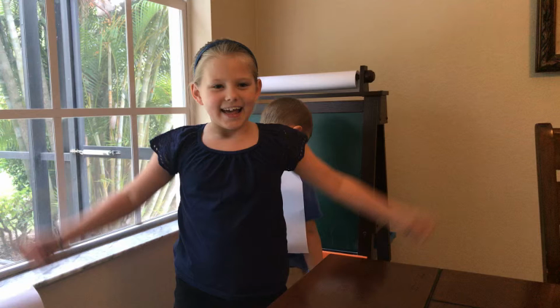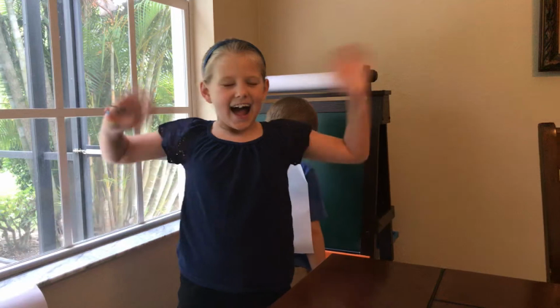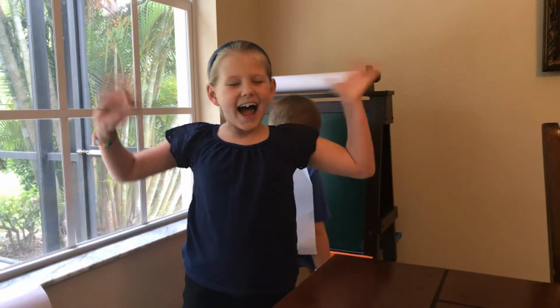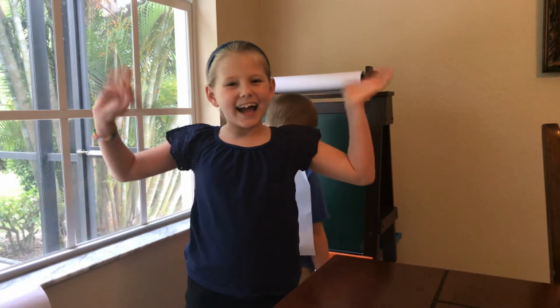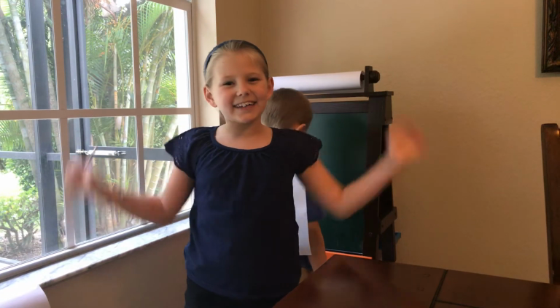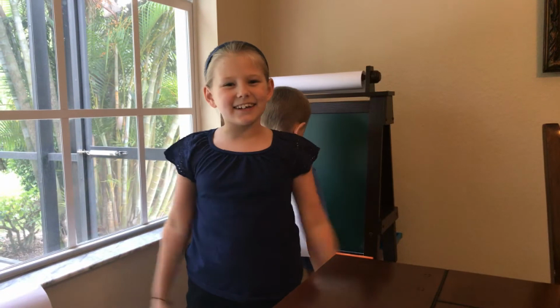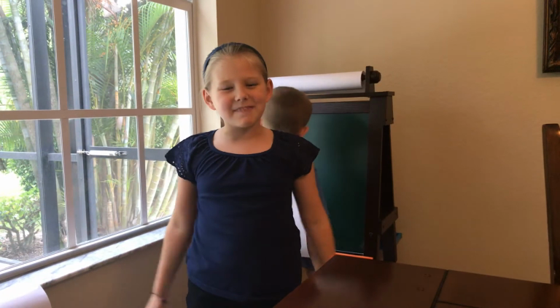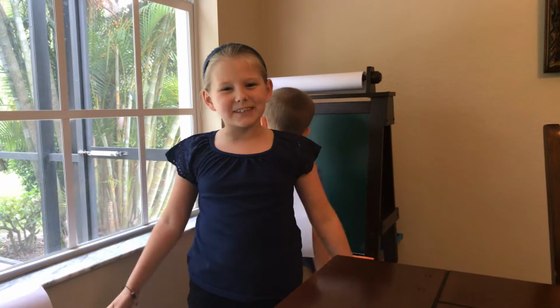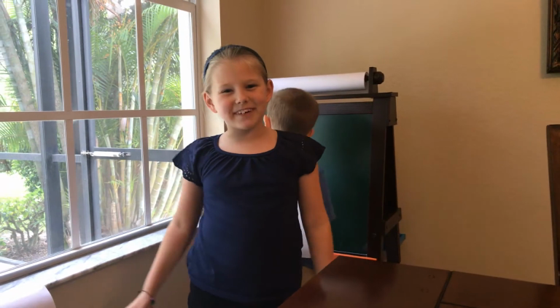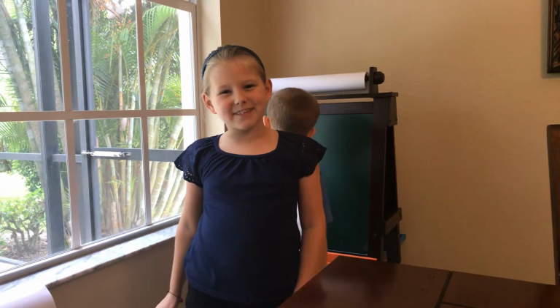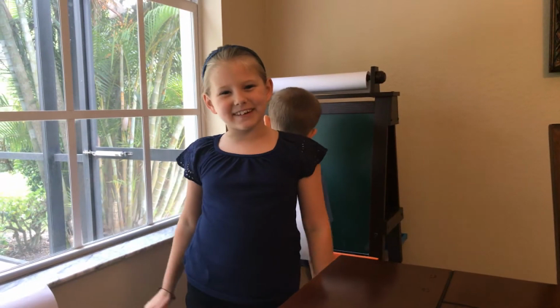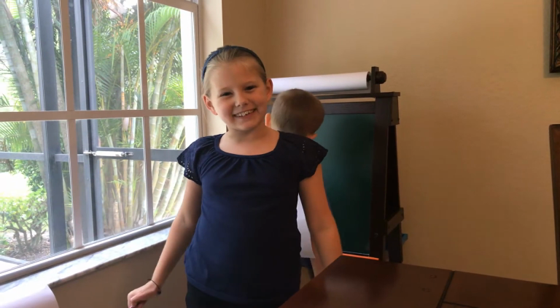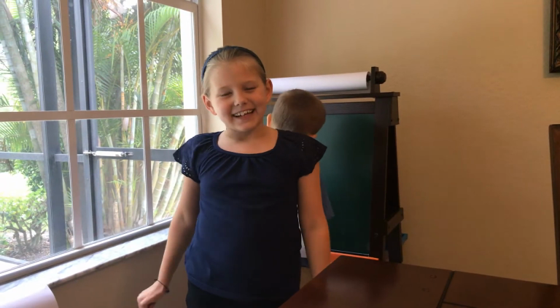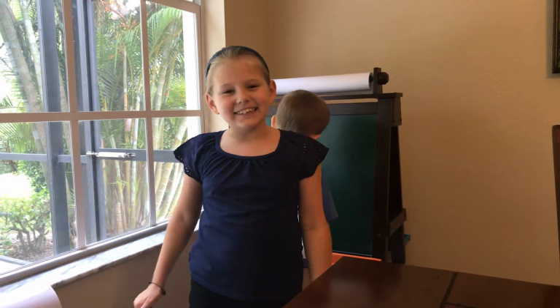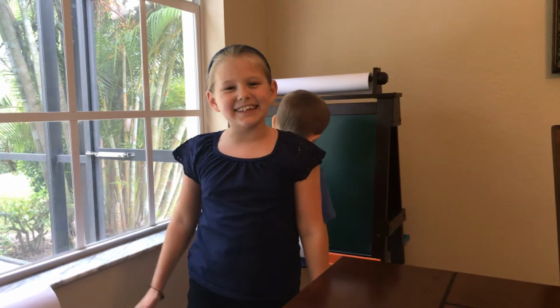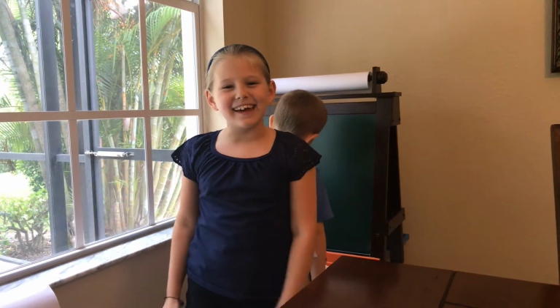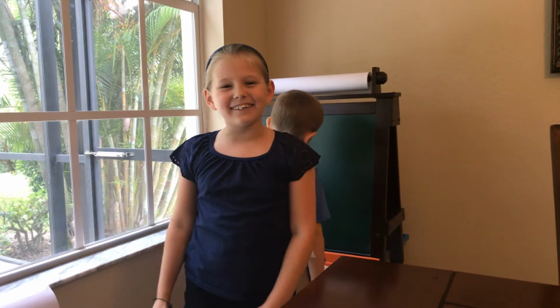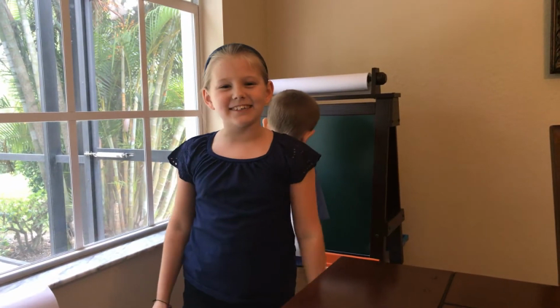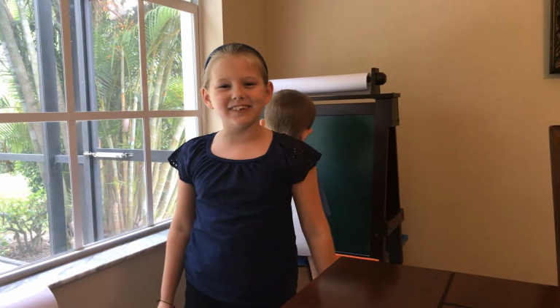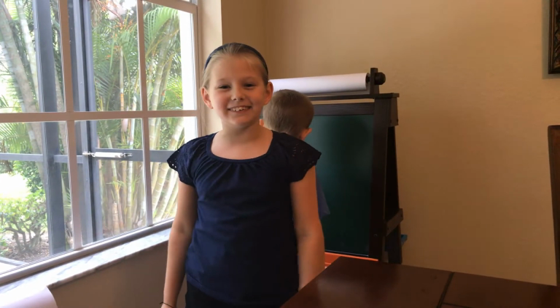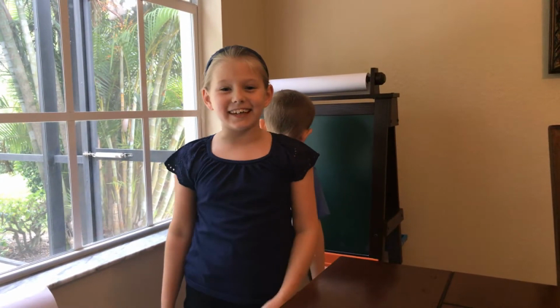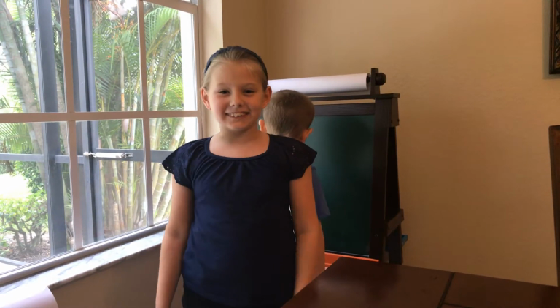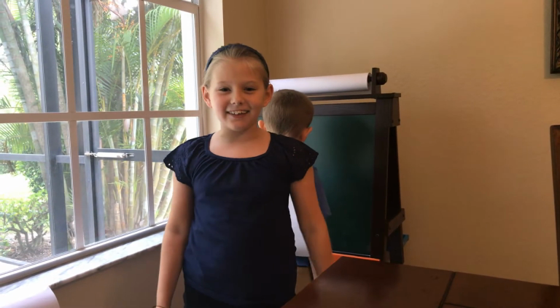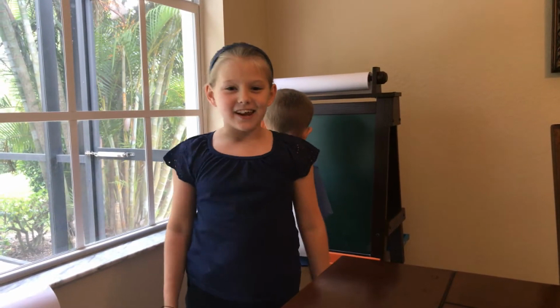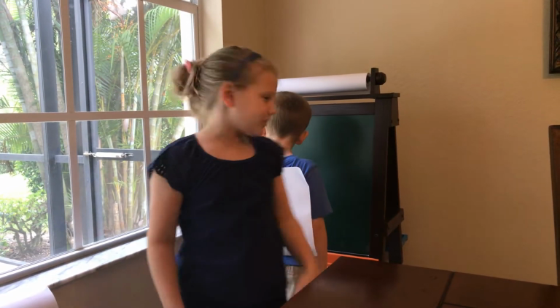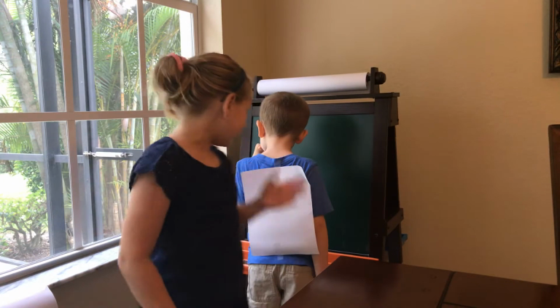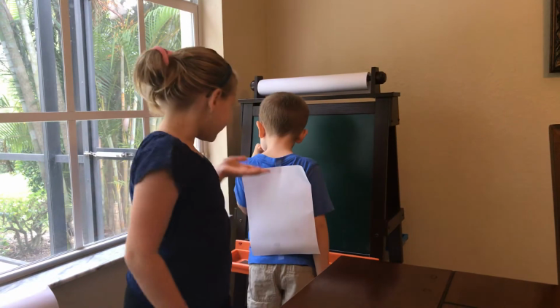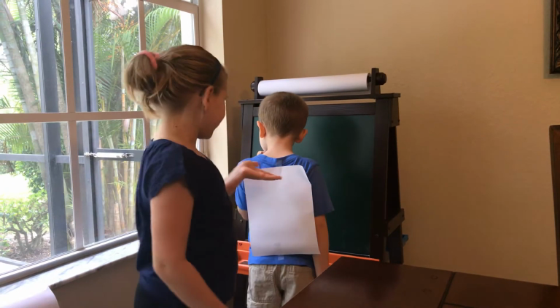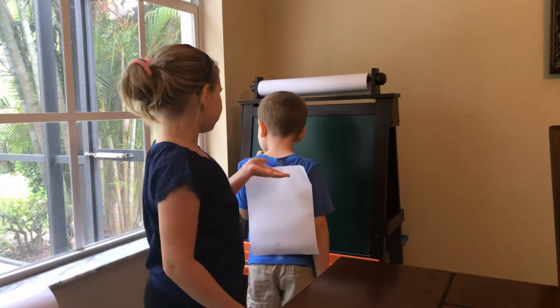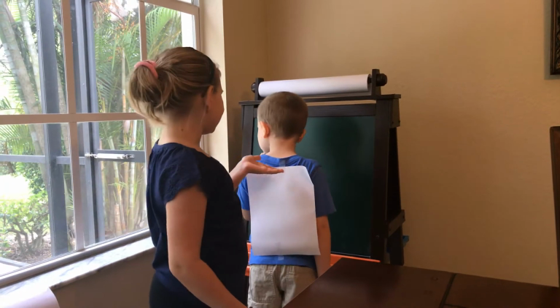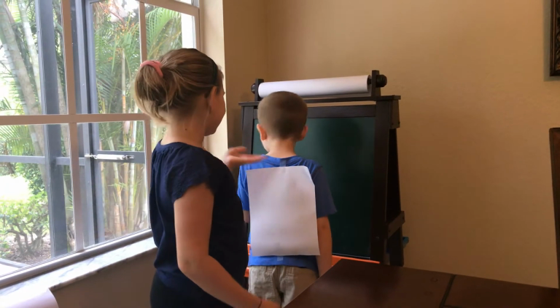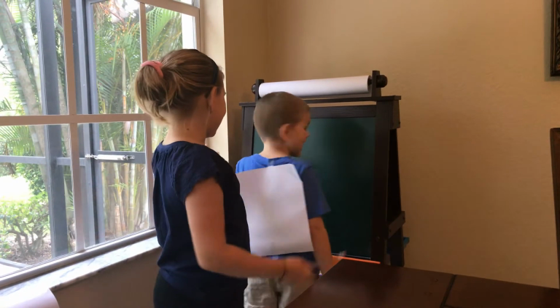Hi guys, welcome back to Brains with Girls. Today I'm going to be doing a challenge with my little brother Brendan again.